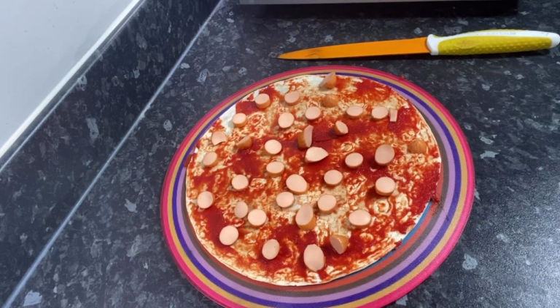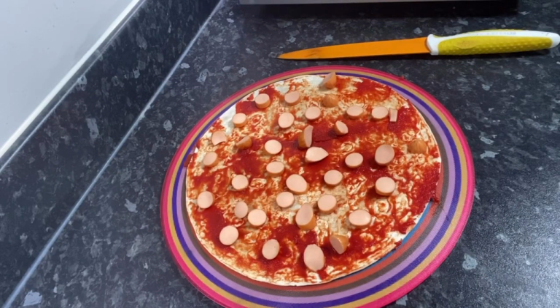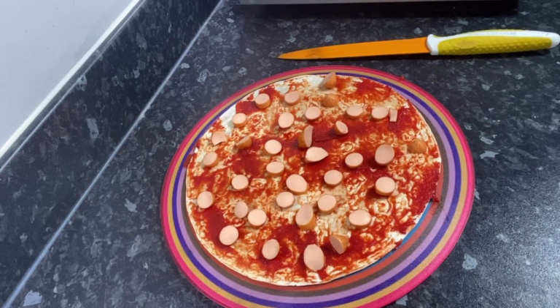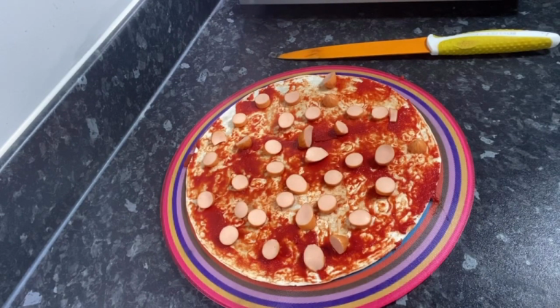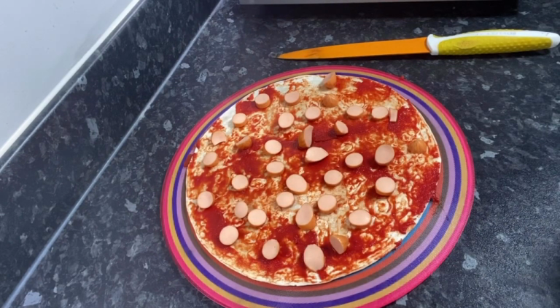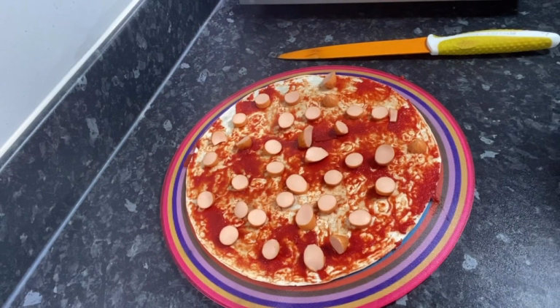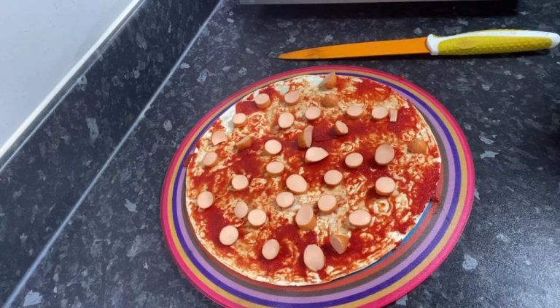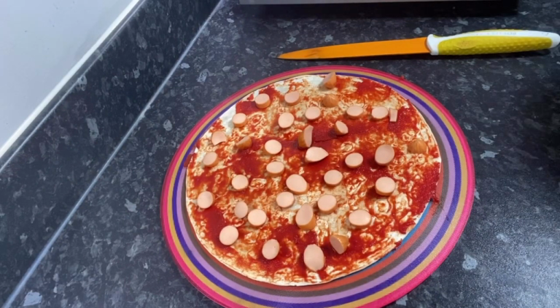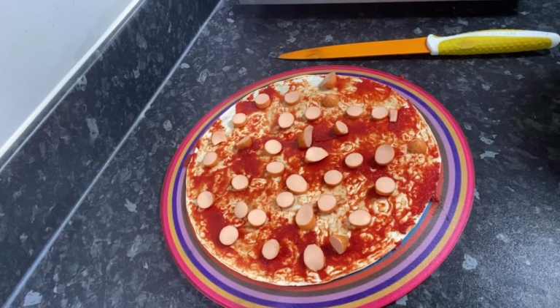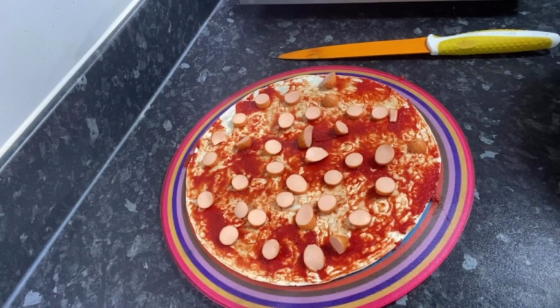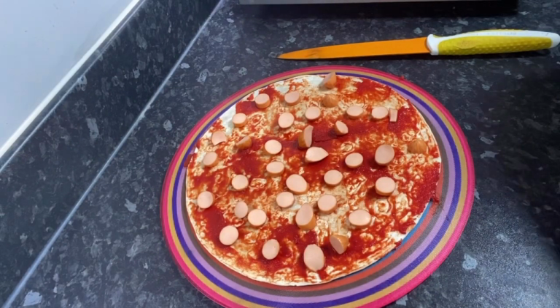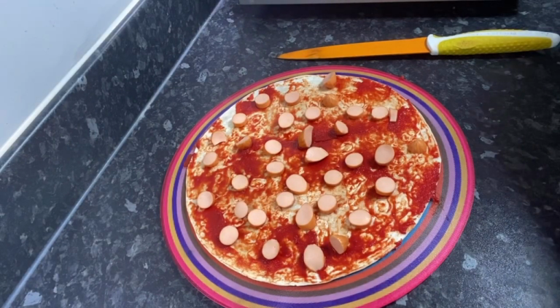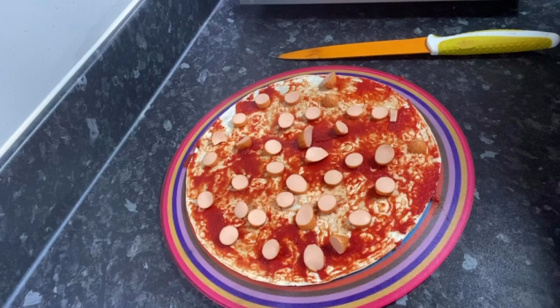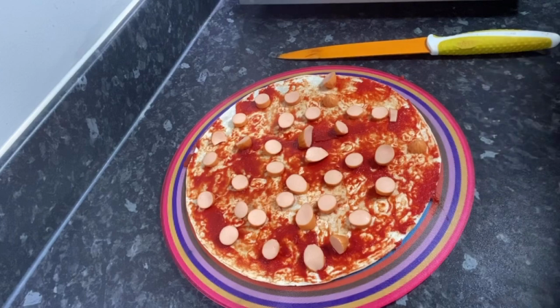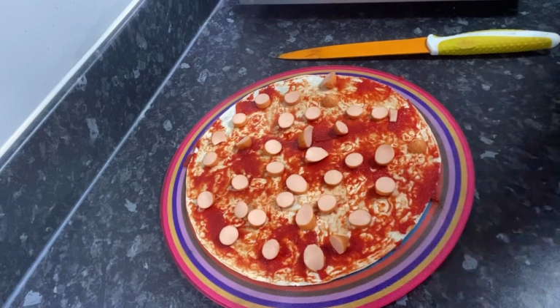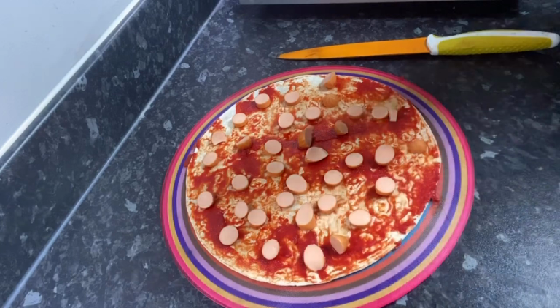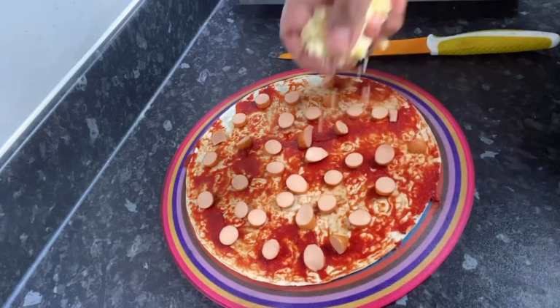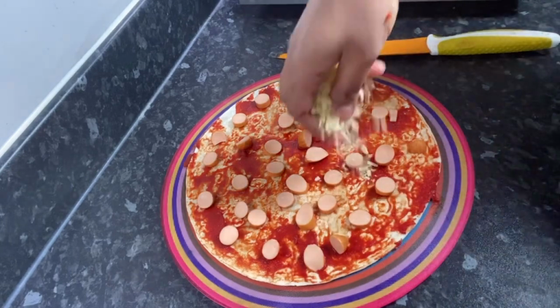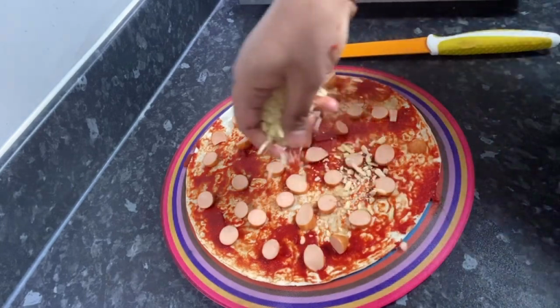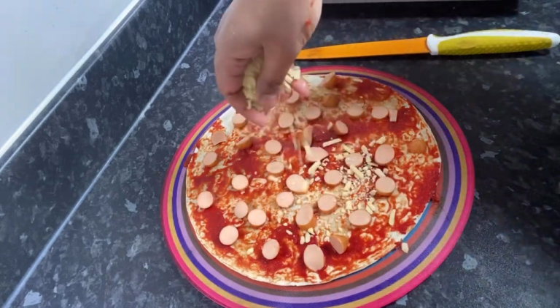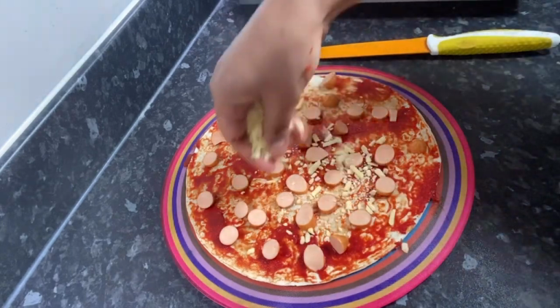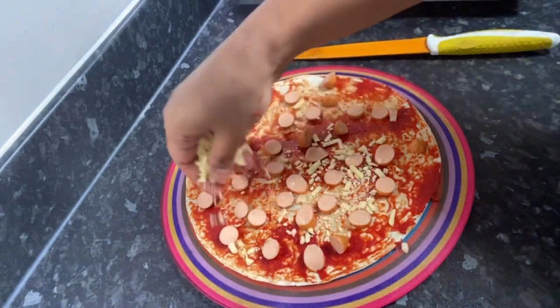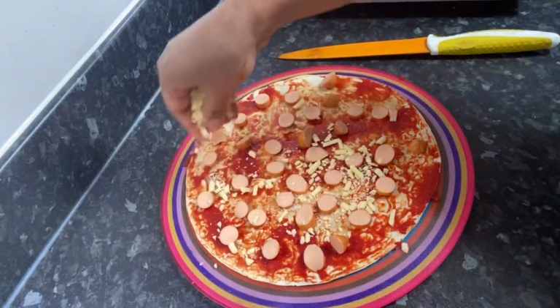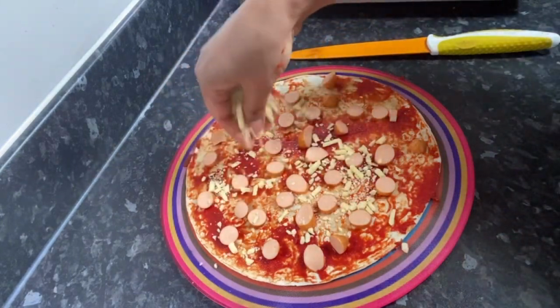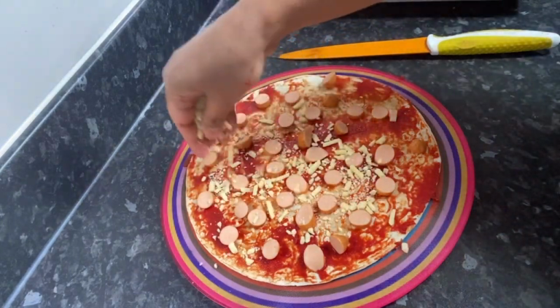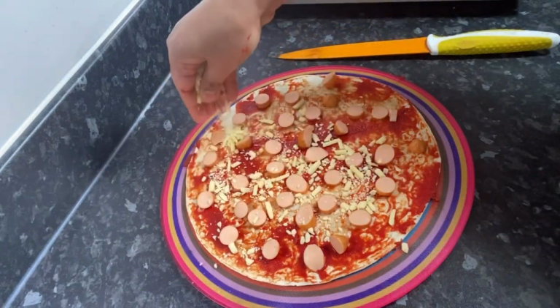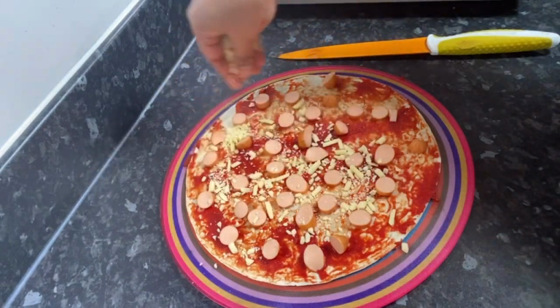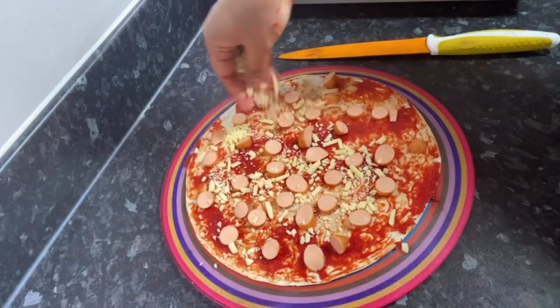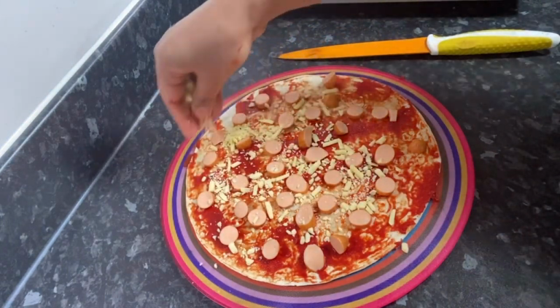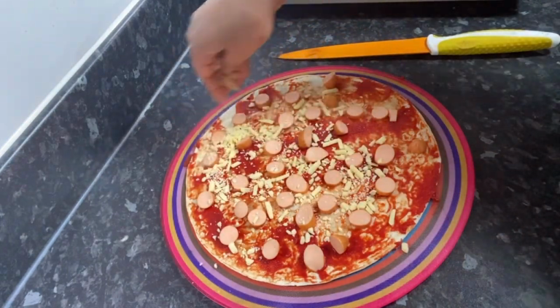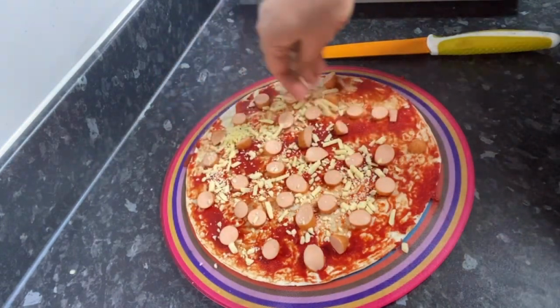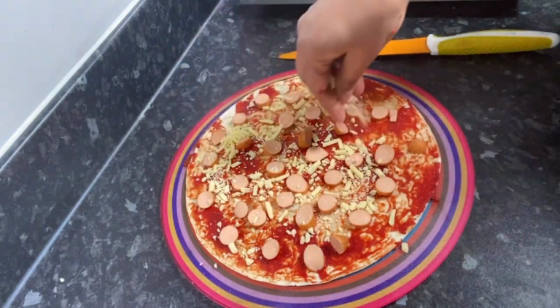I'm going to add the ingredients — and that's it, just putting cheese everywhere.